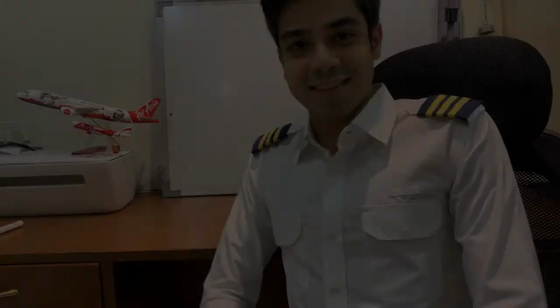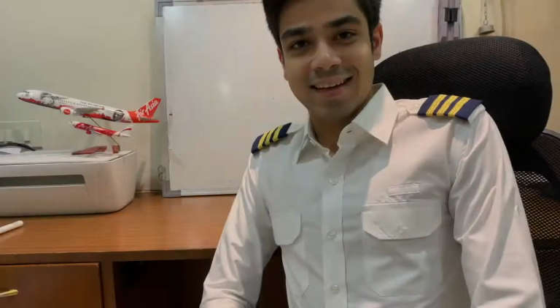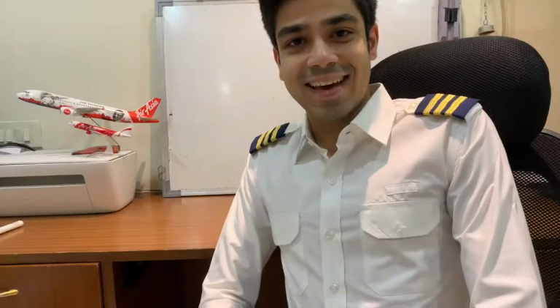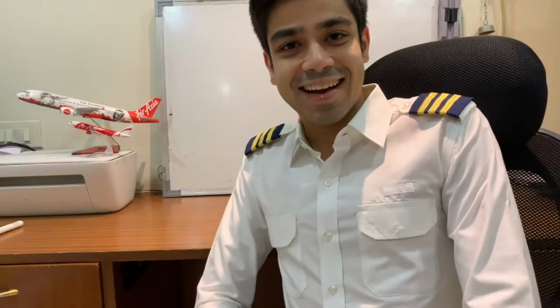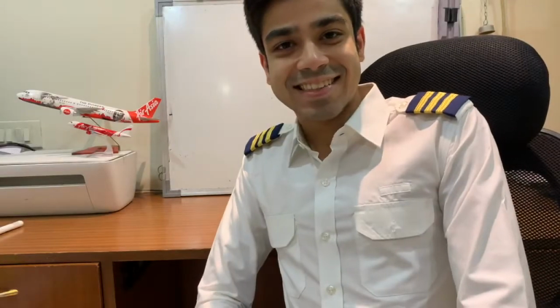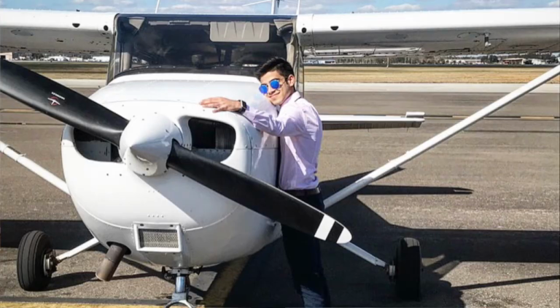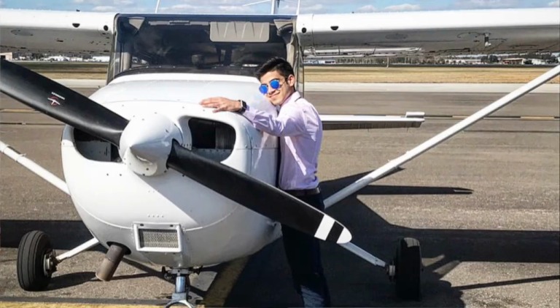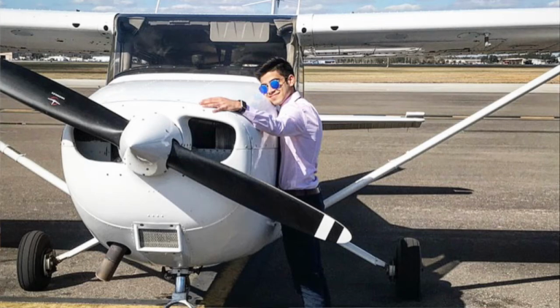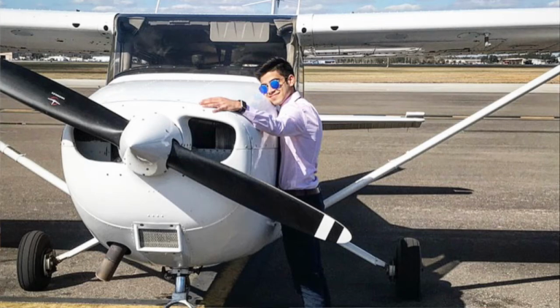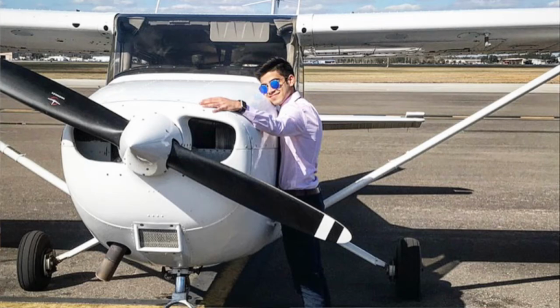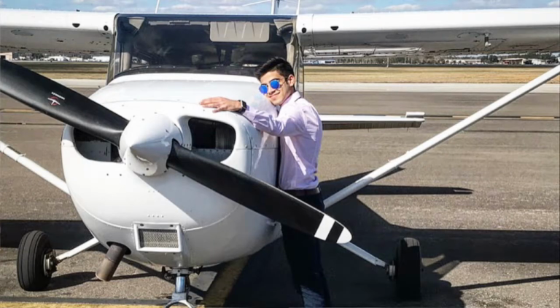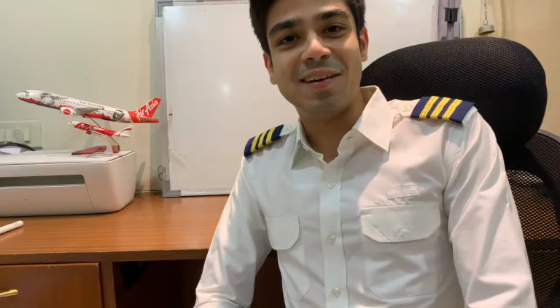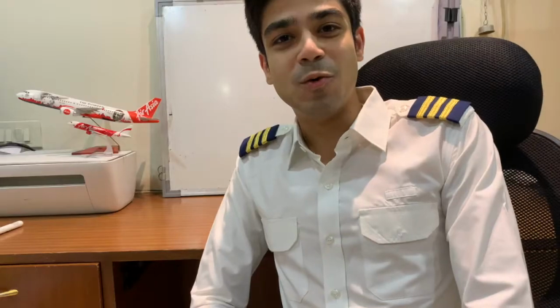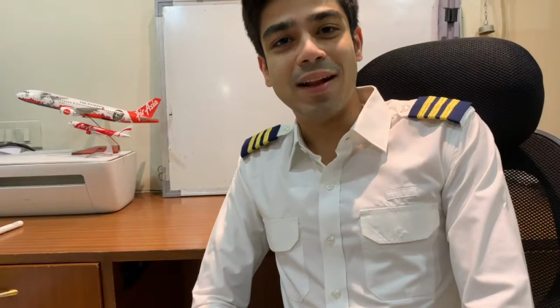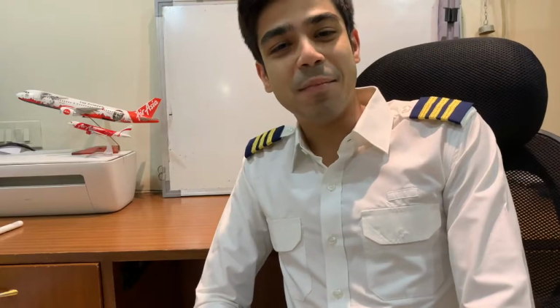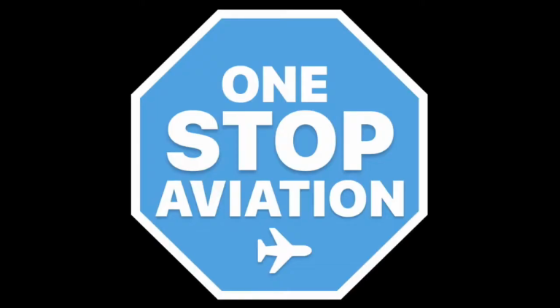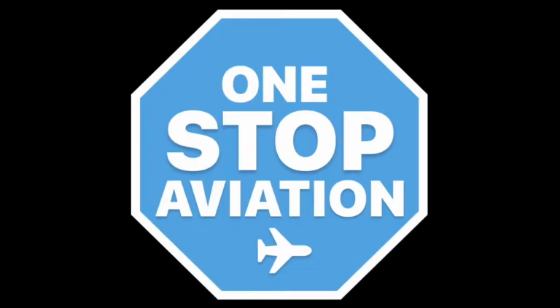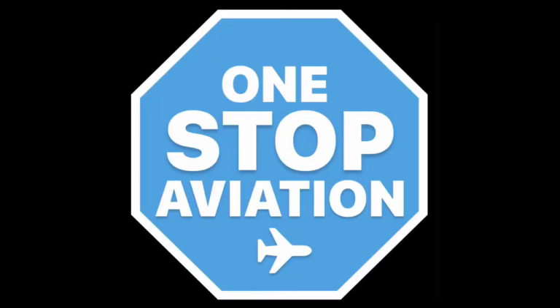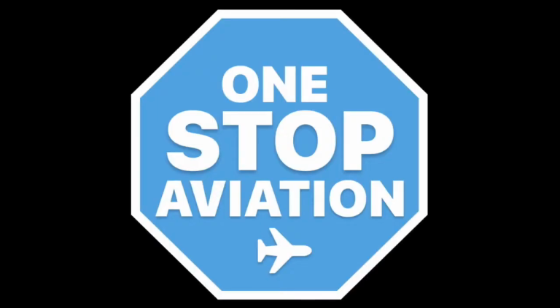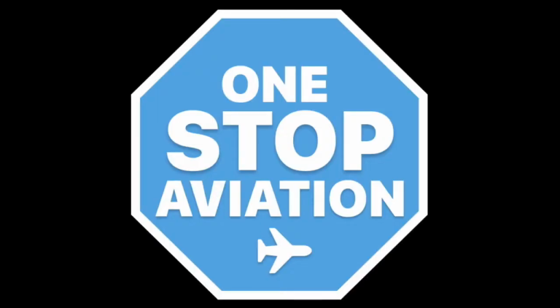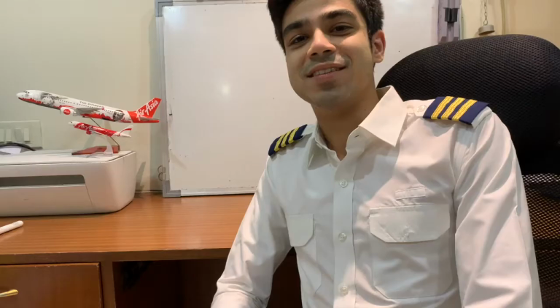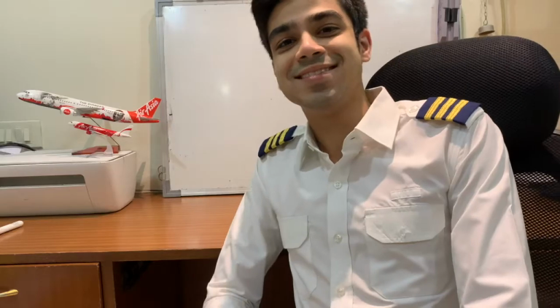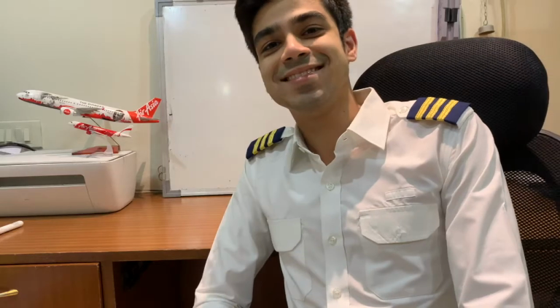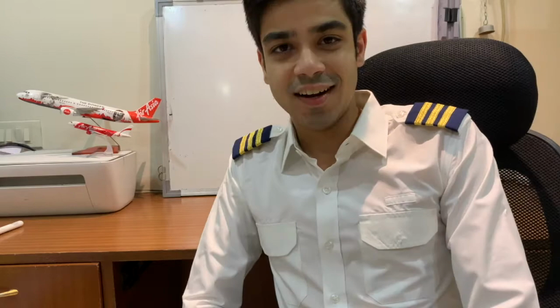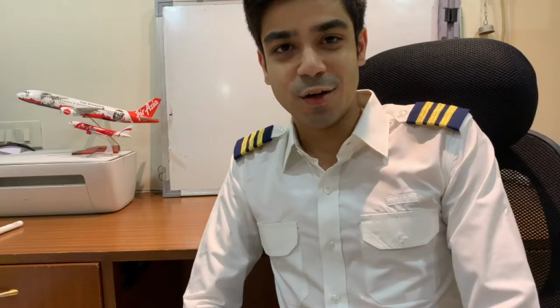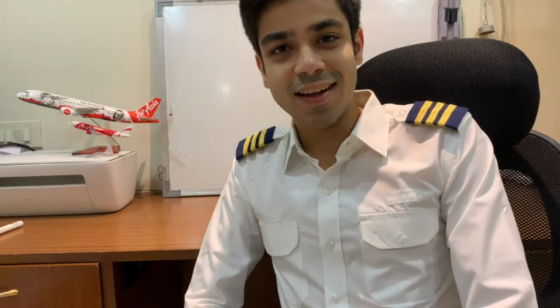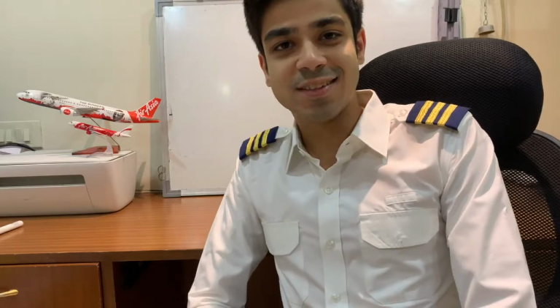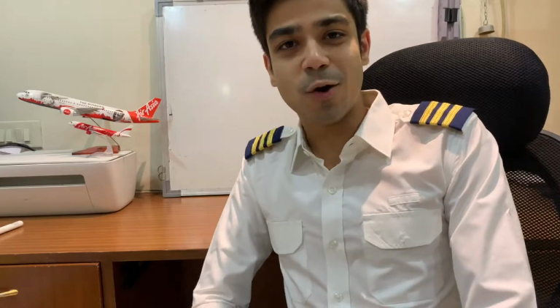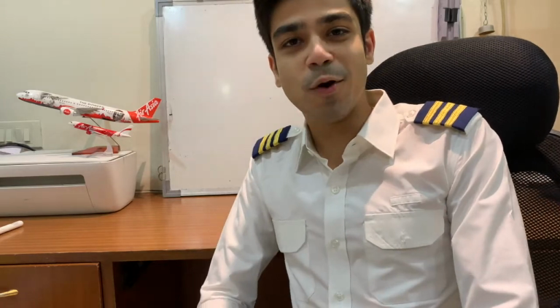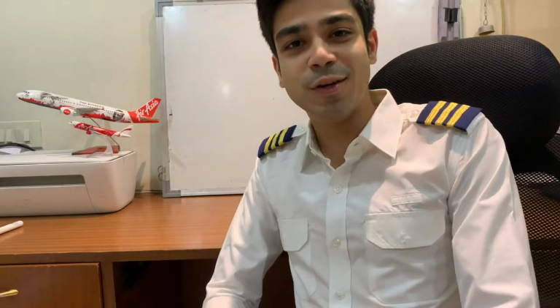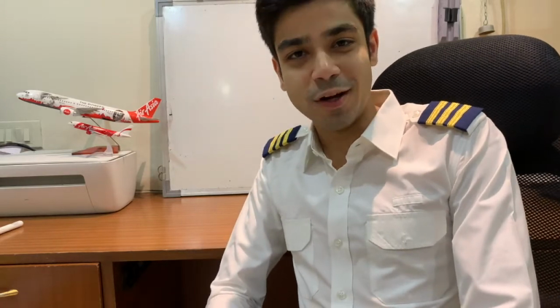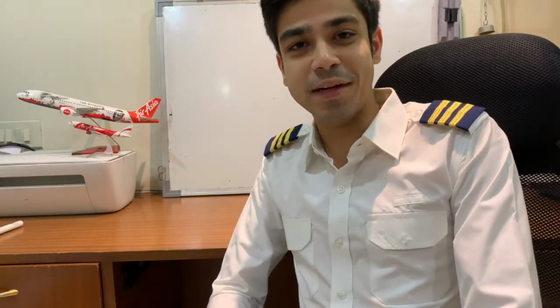Hey guys, this is Aryan and welcome back to One Stop Aviation. Today, let's talk about the altimeter.